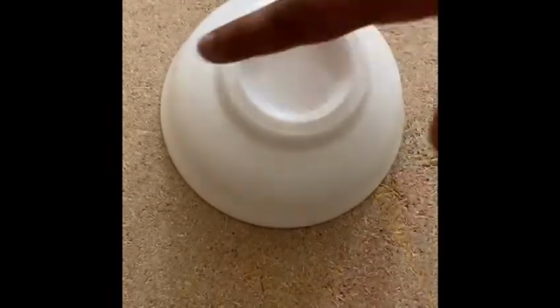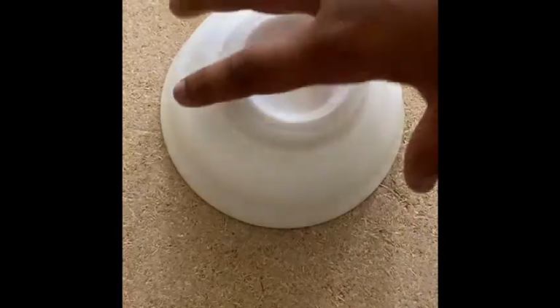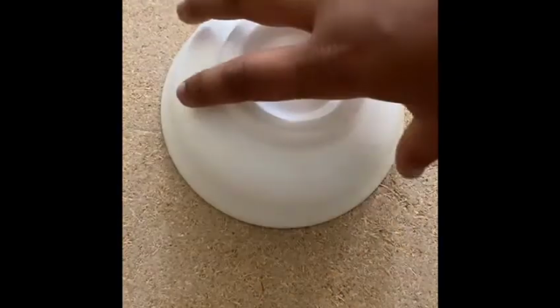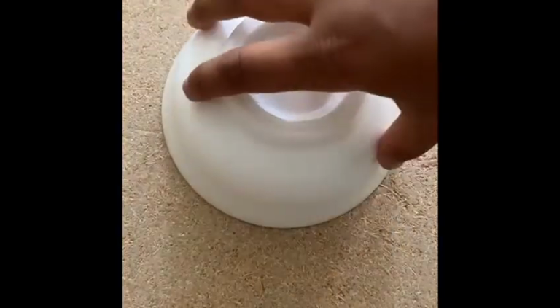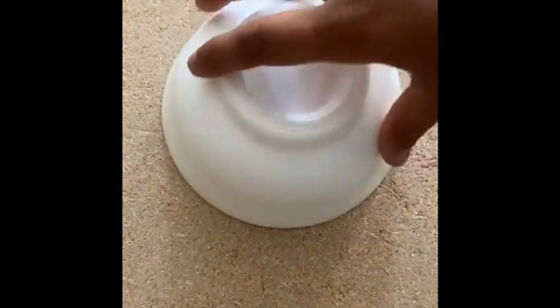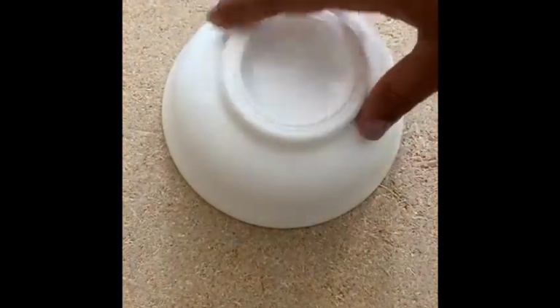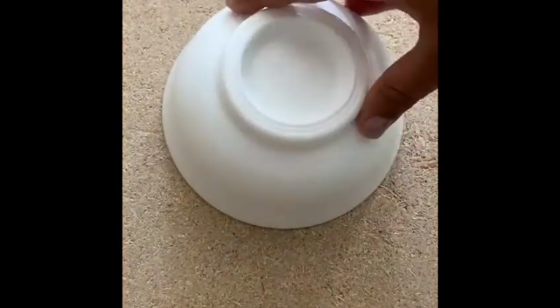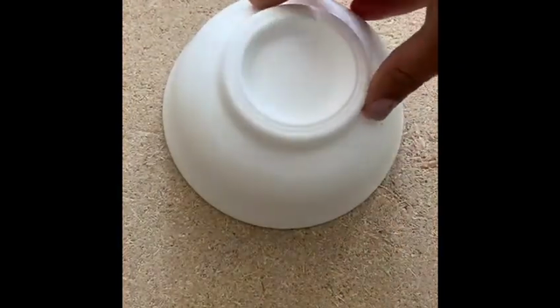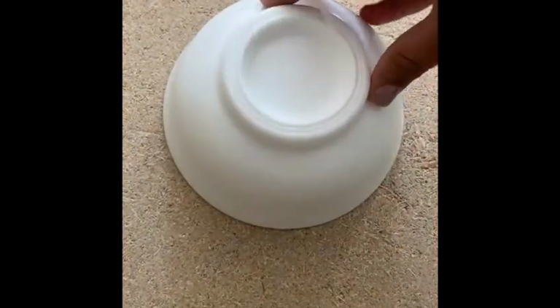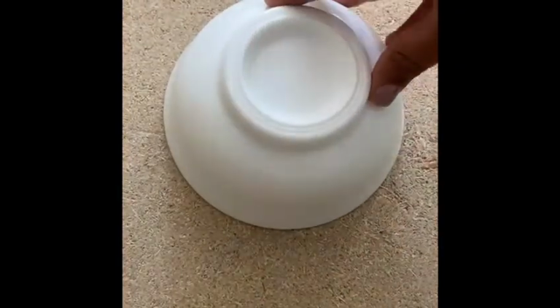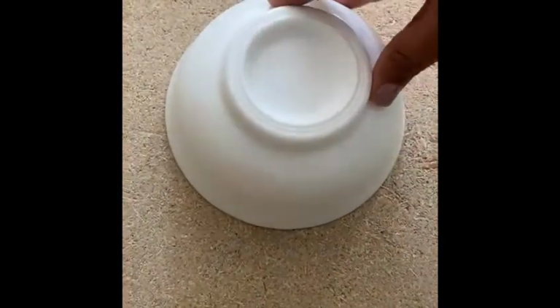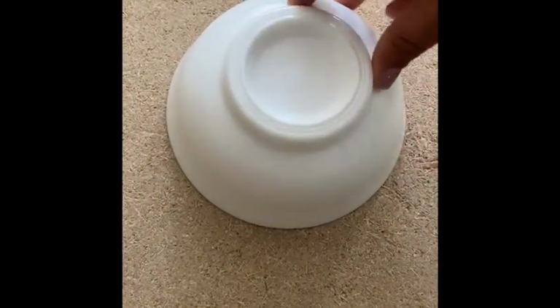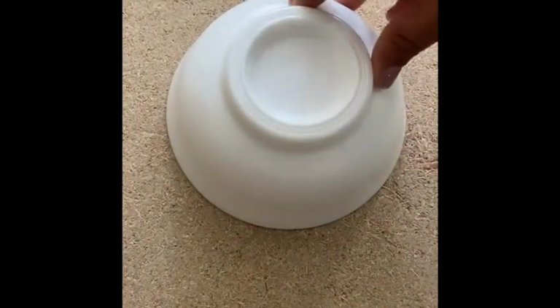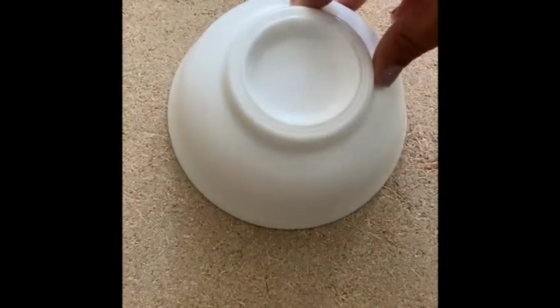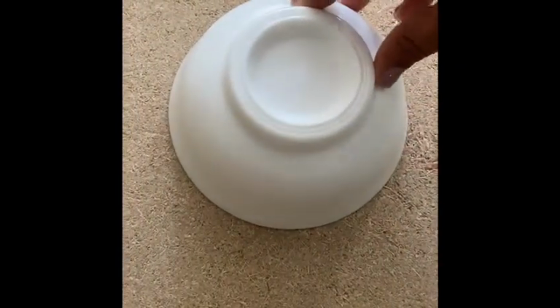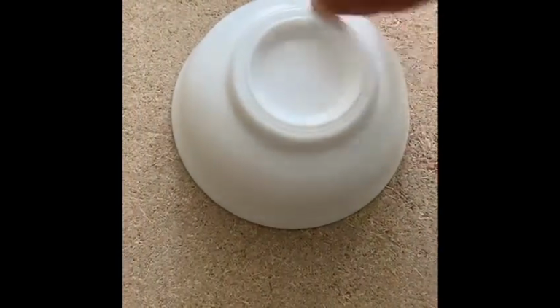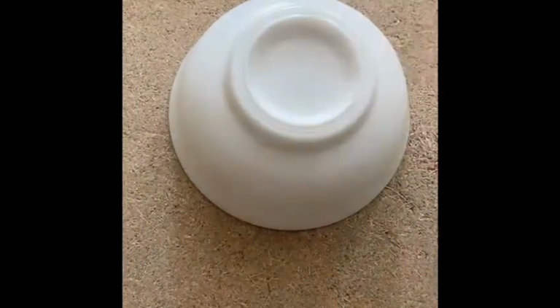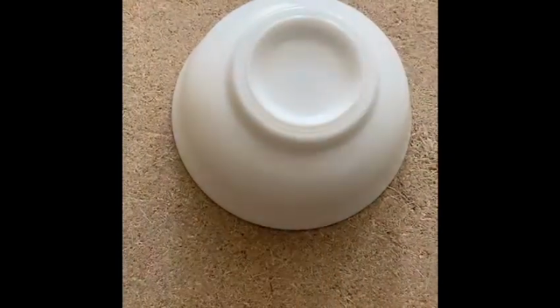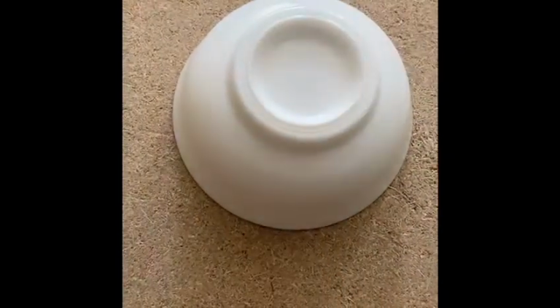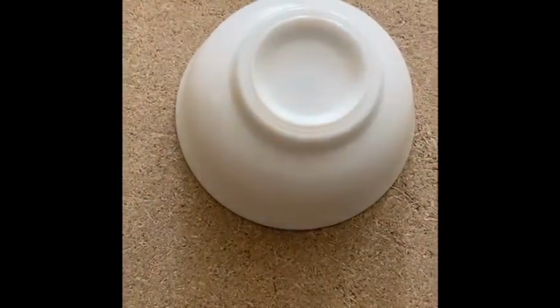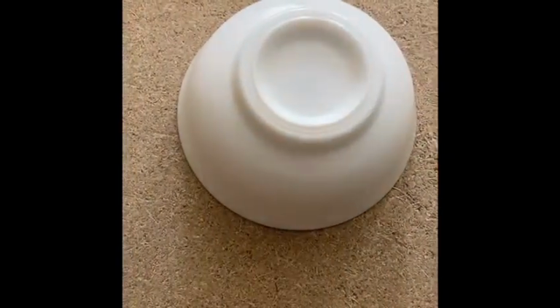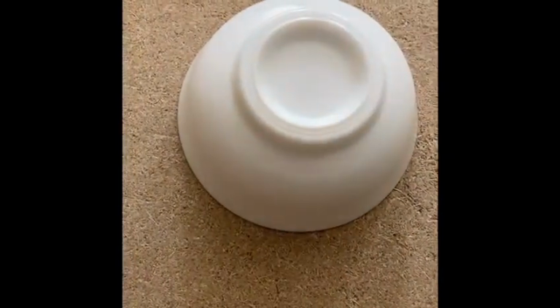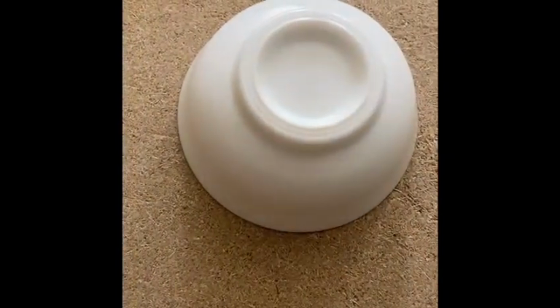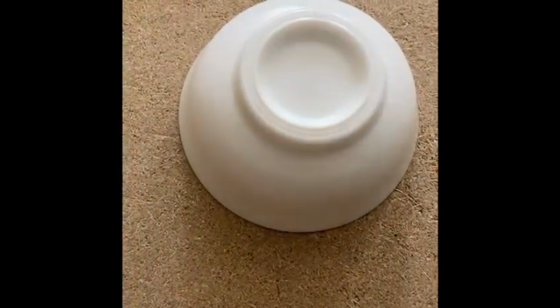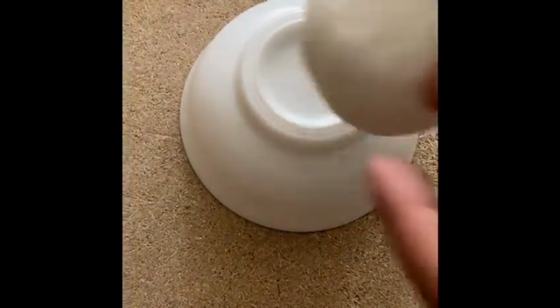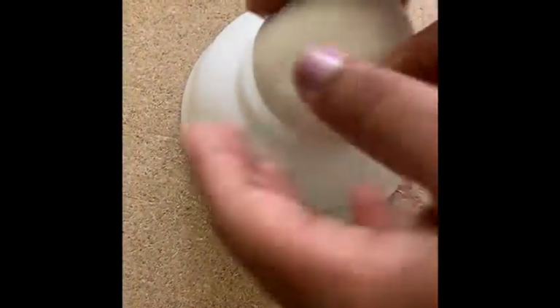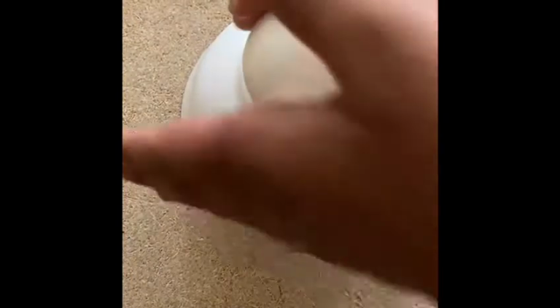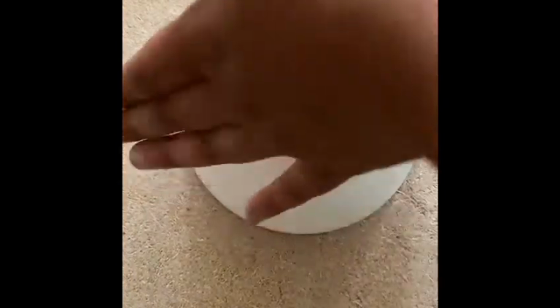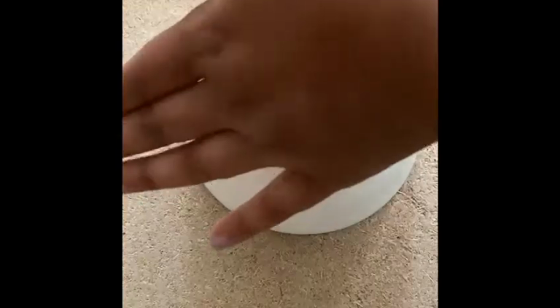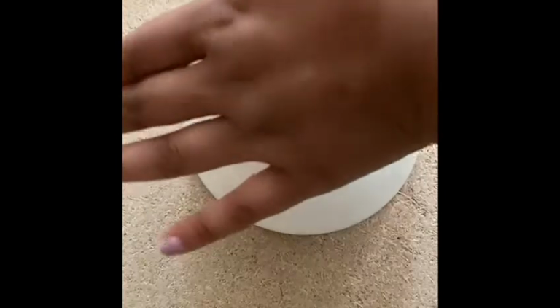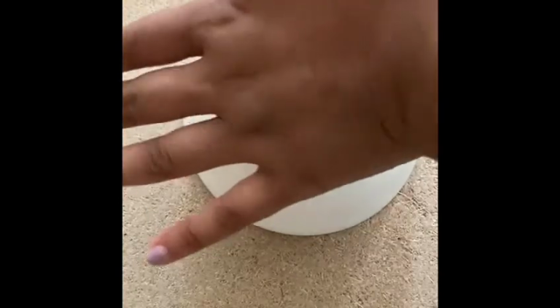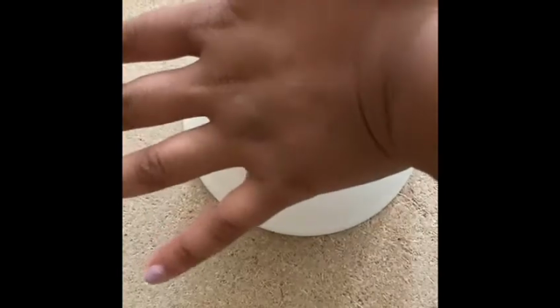We are using this bowl to mold the nest. Let's get started.